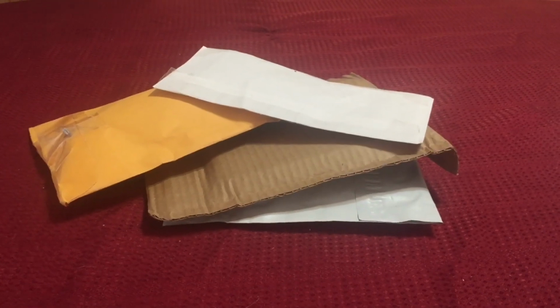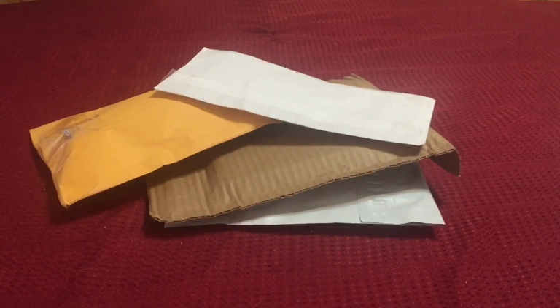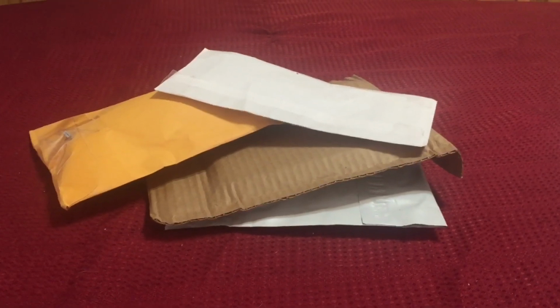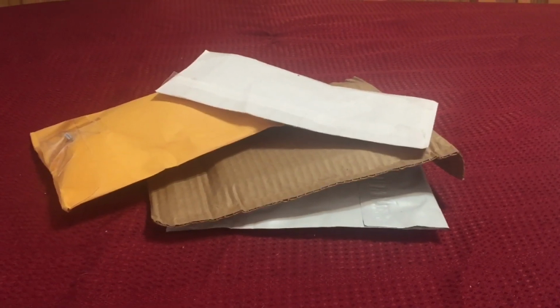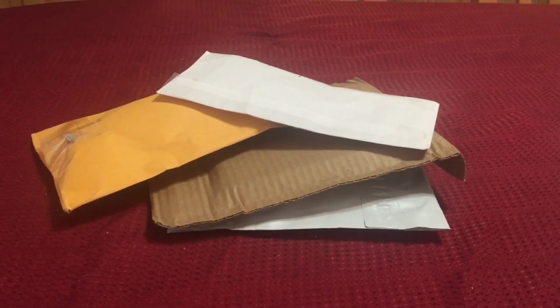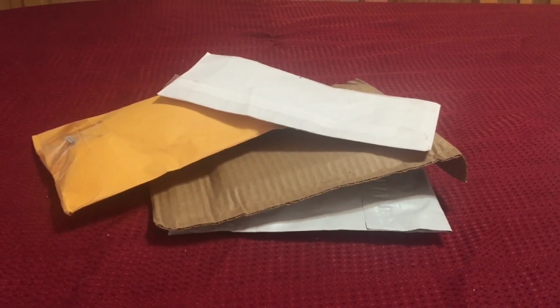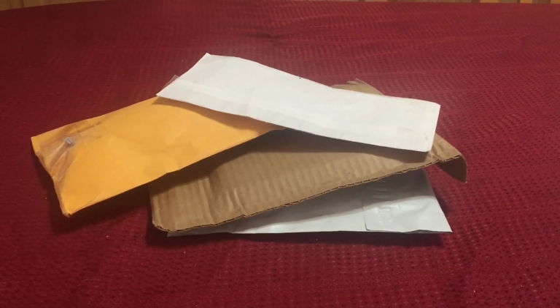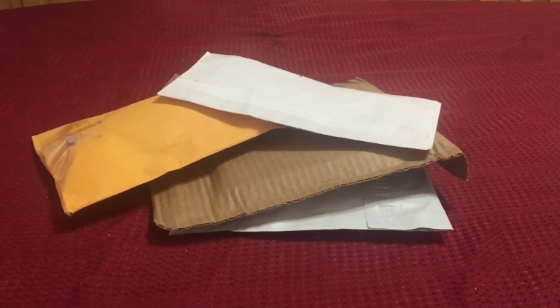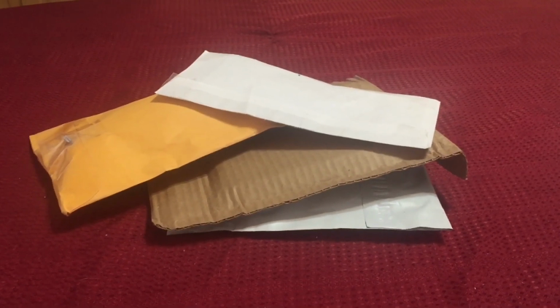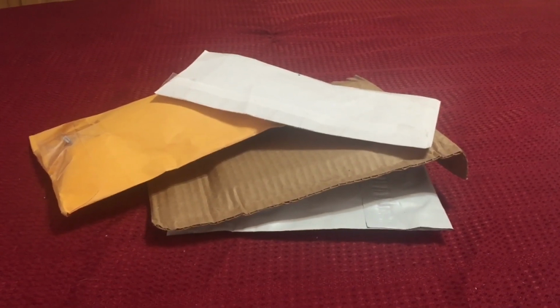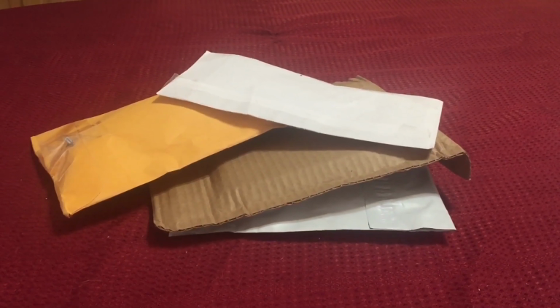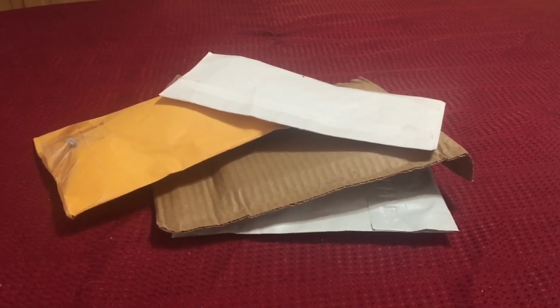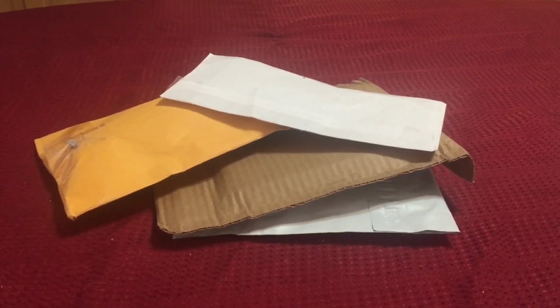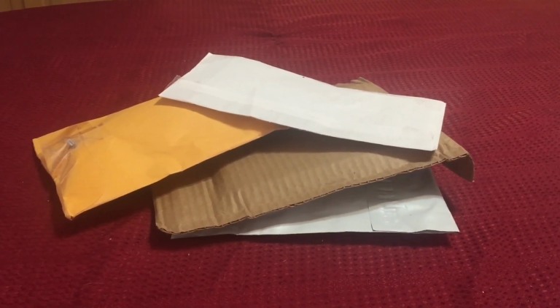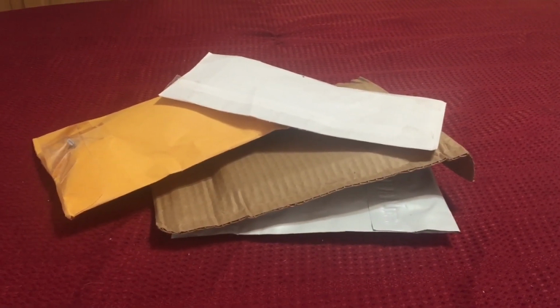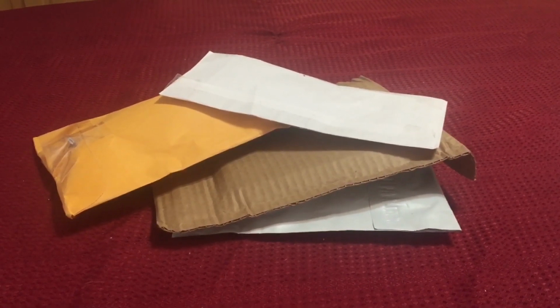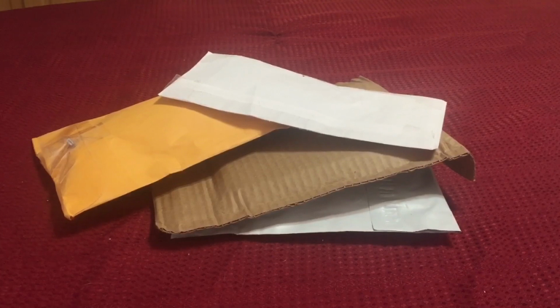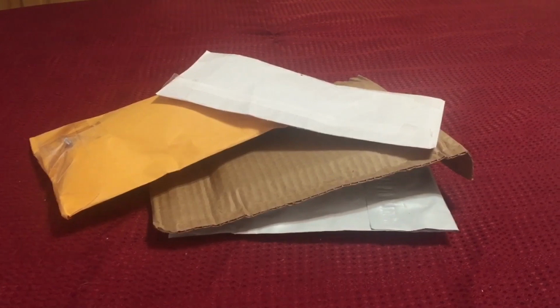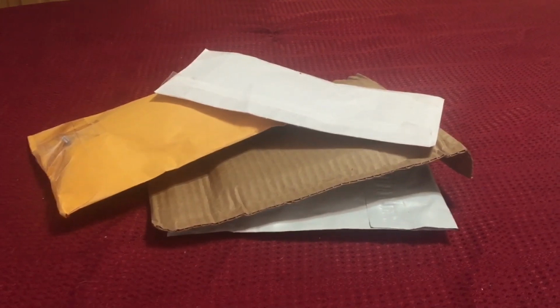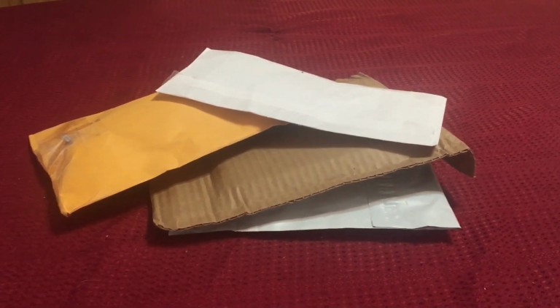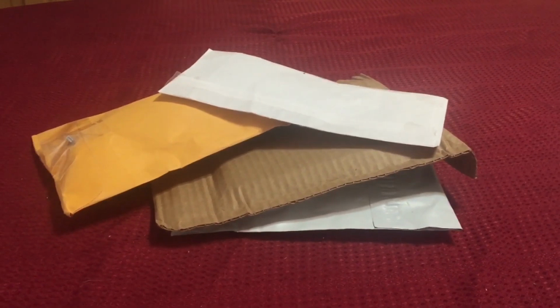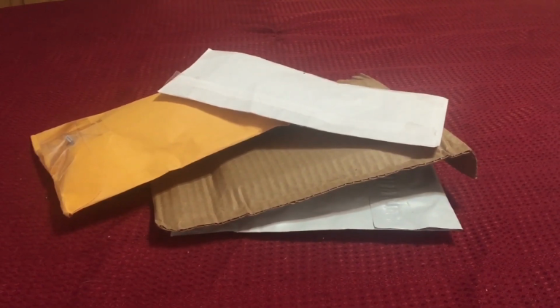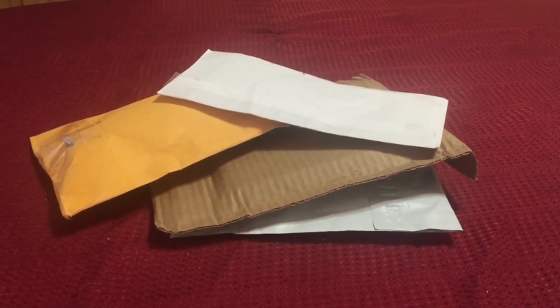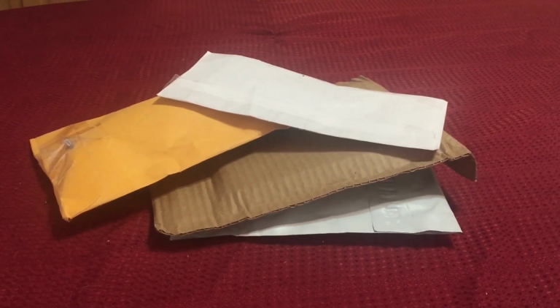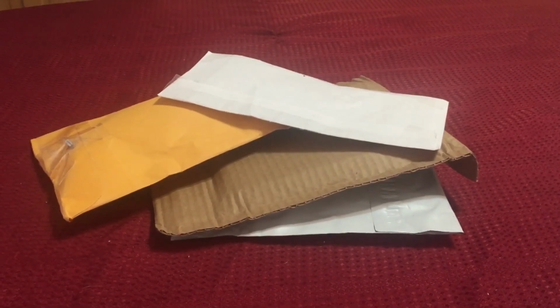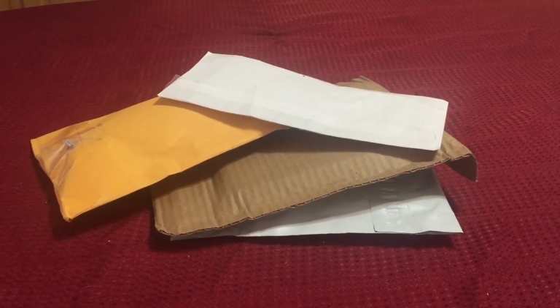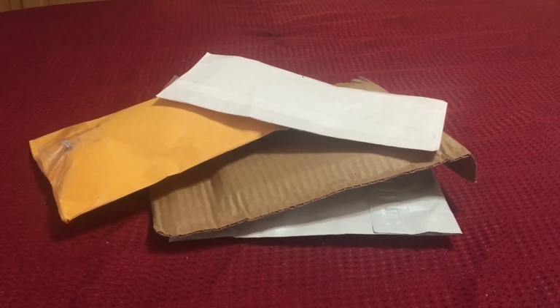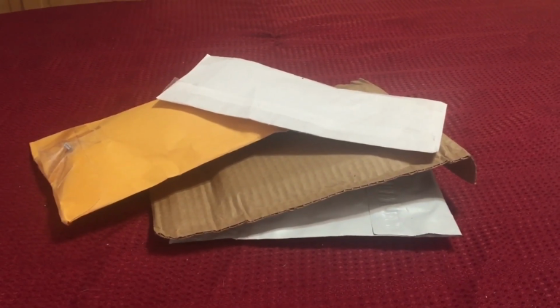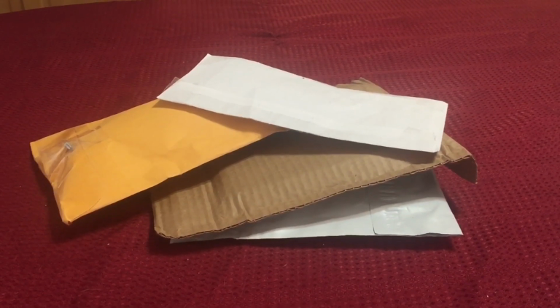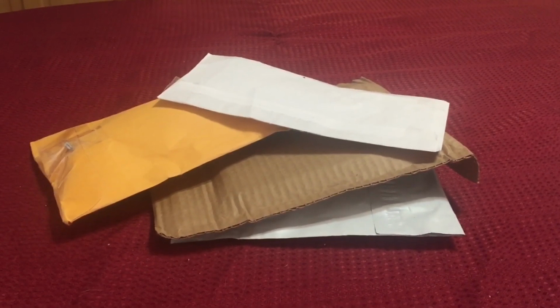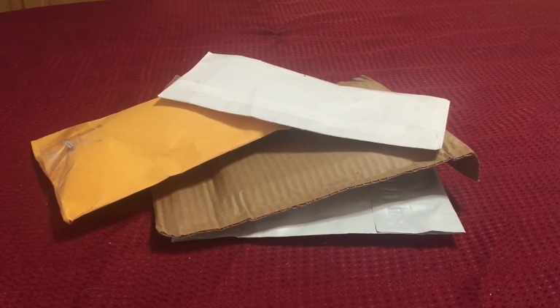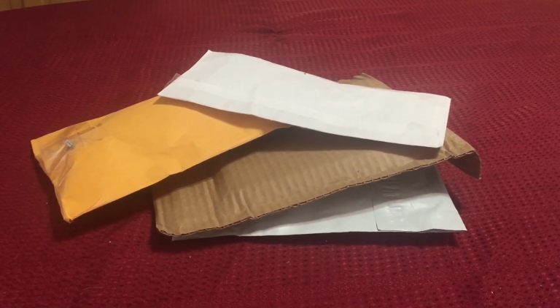Today is Thursday, February 27, 2020. I have several incoming packages, so we're going to go ahead and find out what arrived.